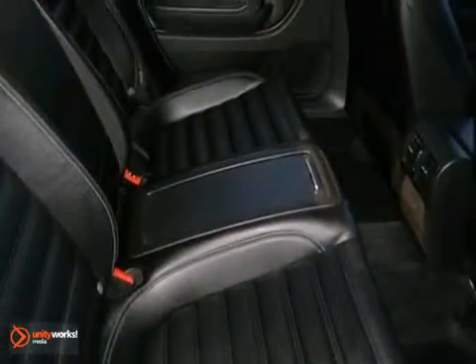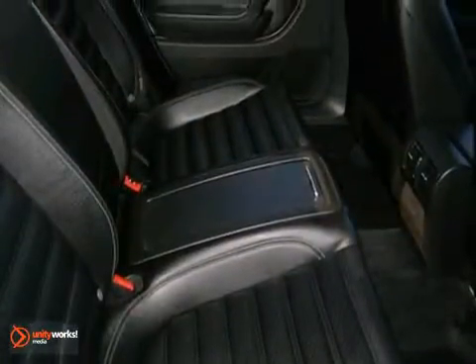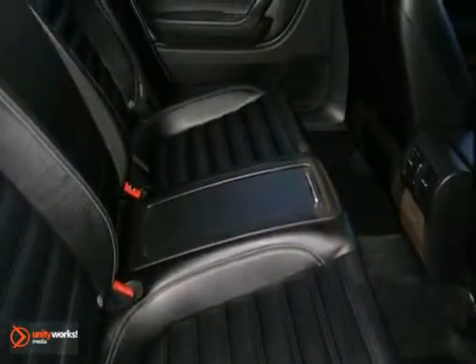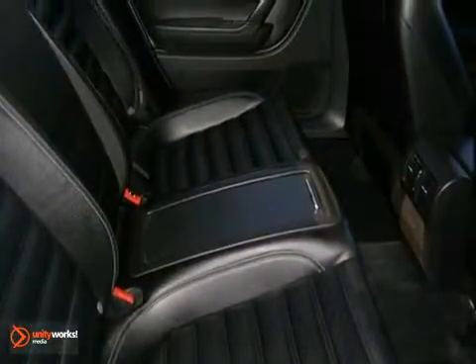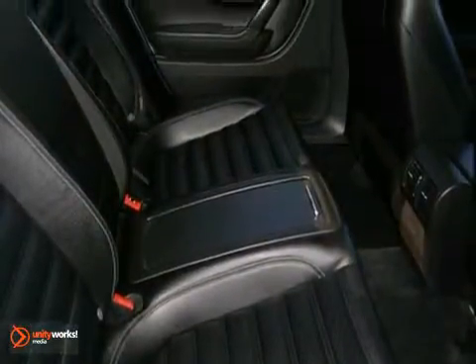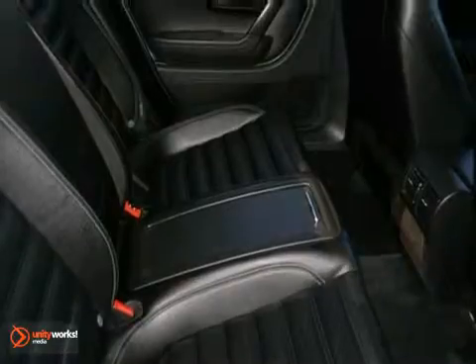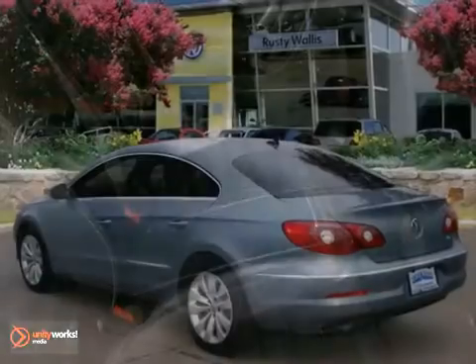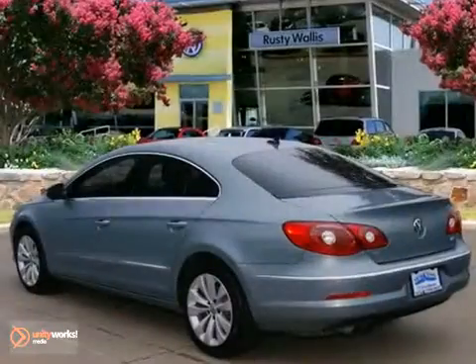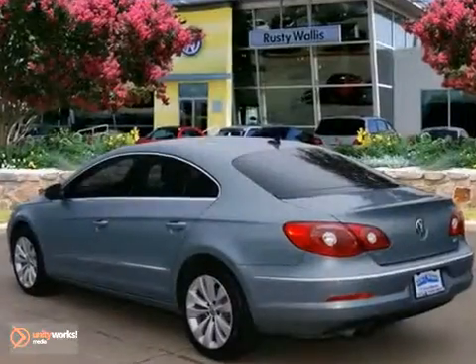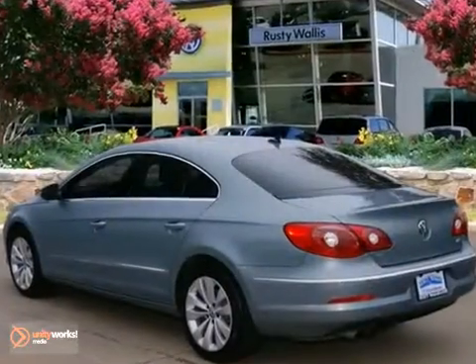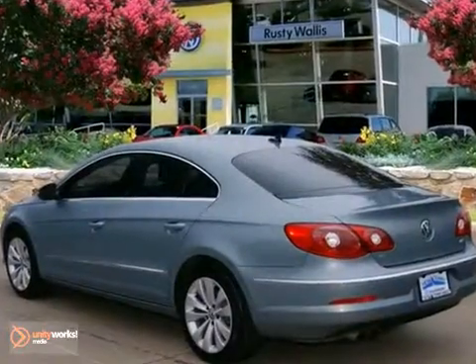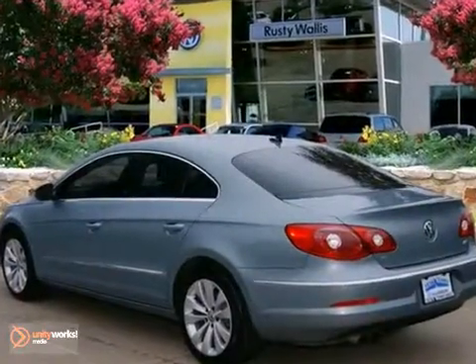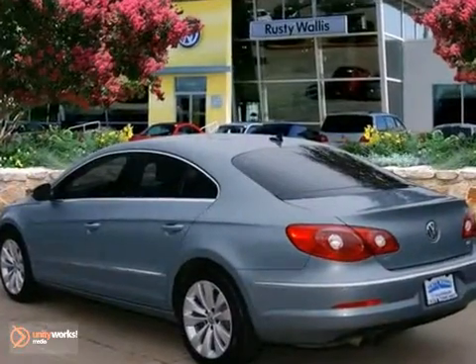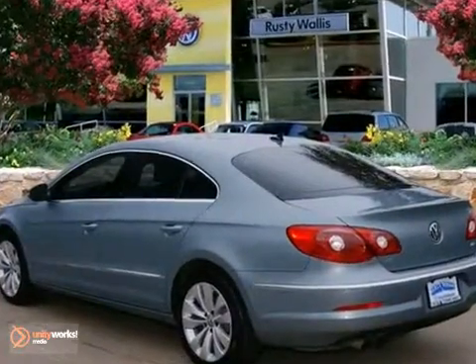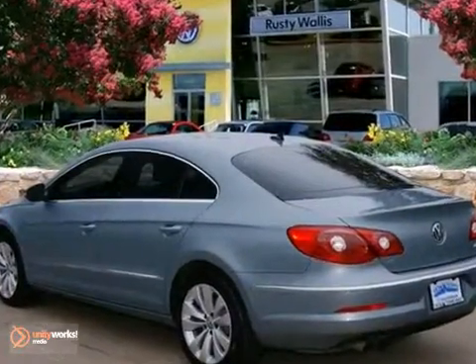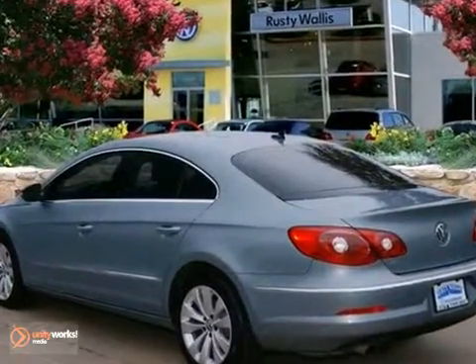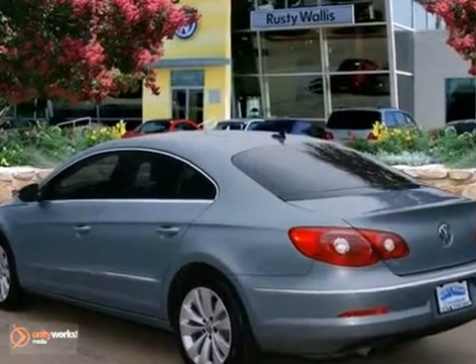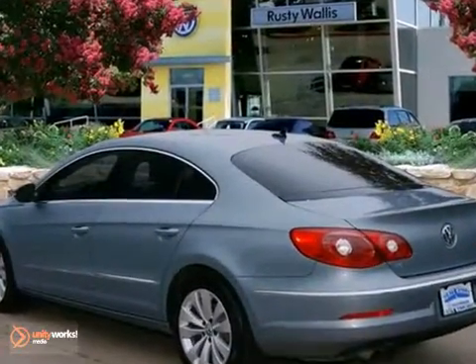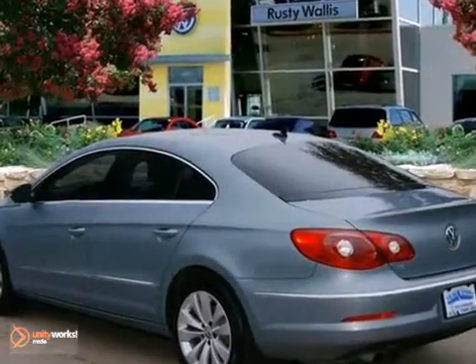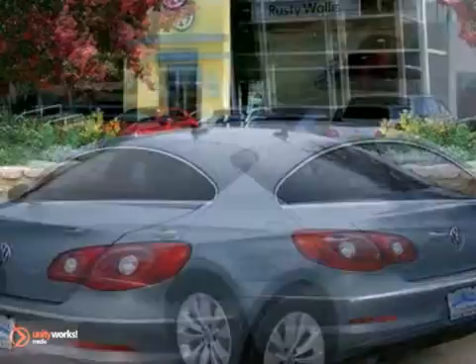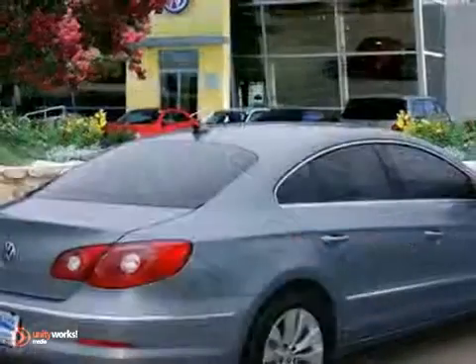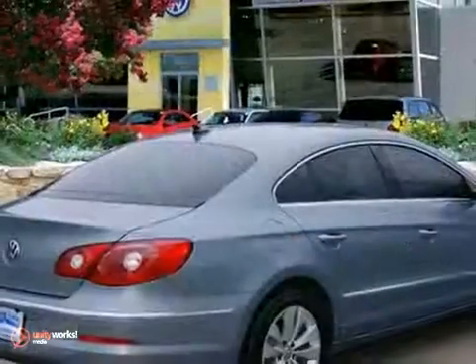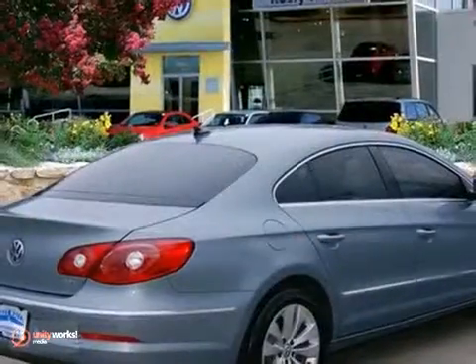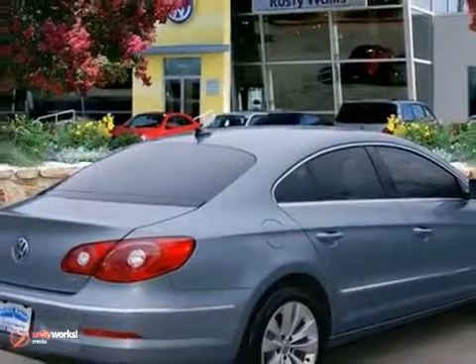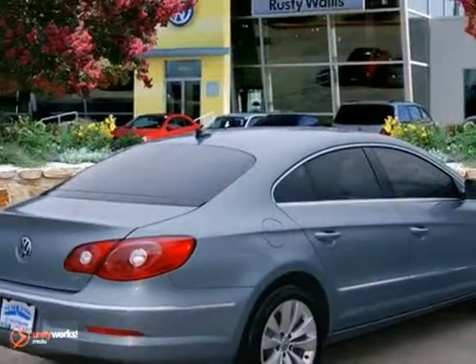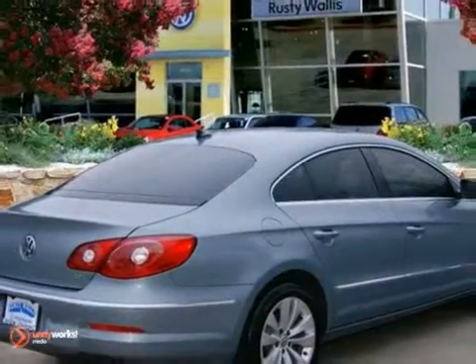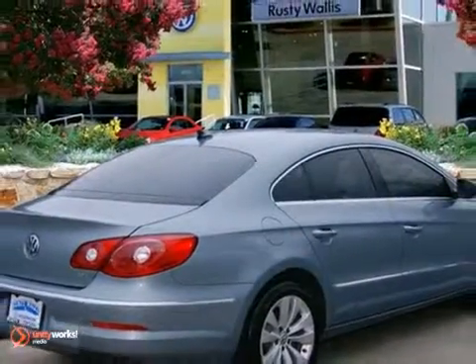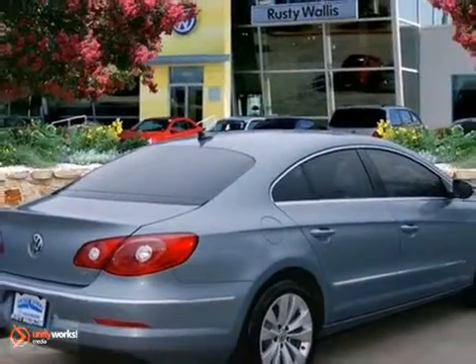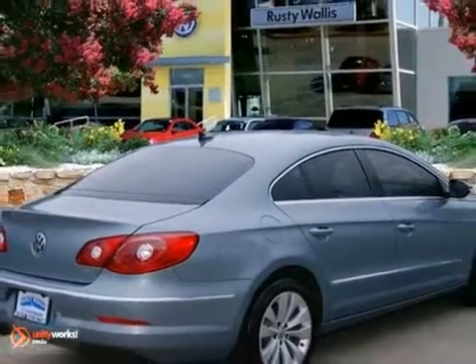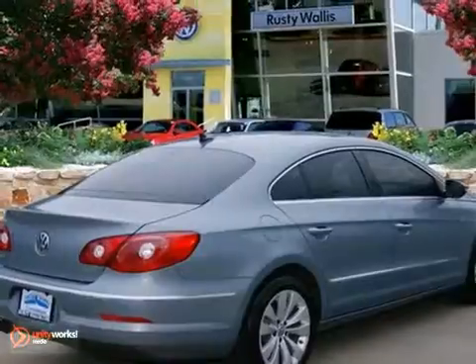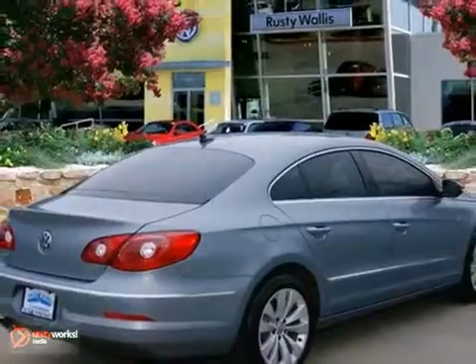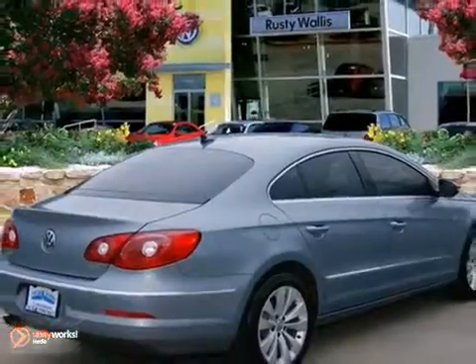Need gas? We don't think so, at least not very much, with it getting 31 miles per gallon highway. Test drive it today.